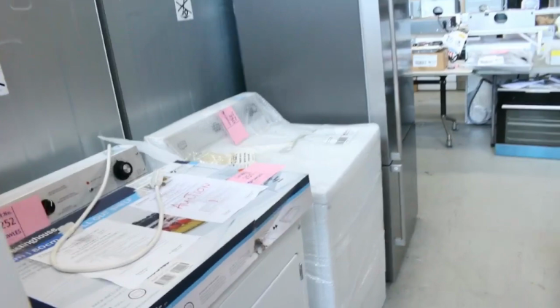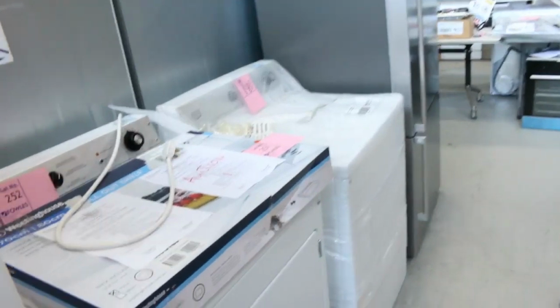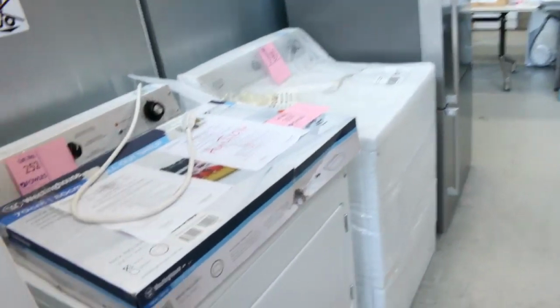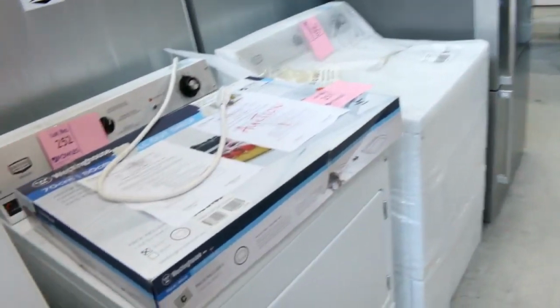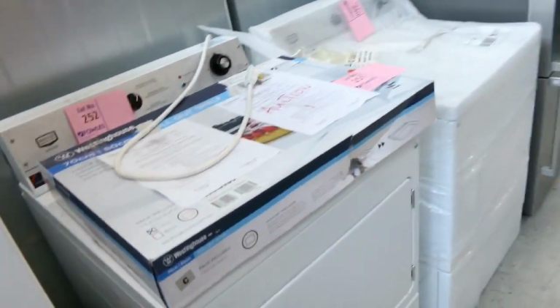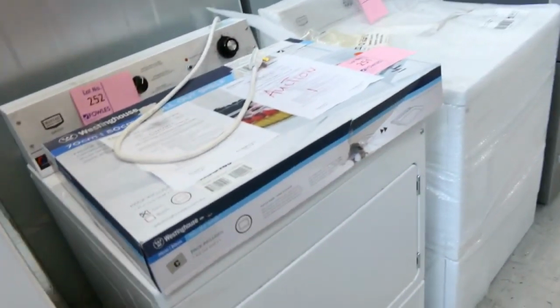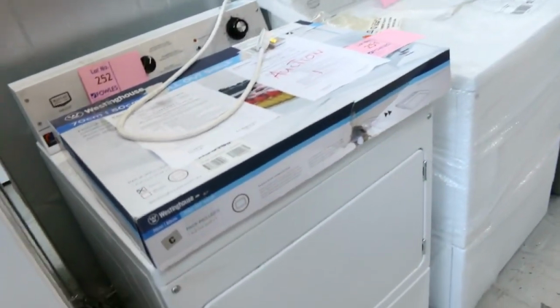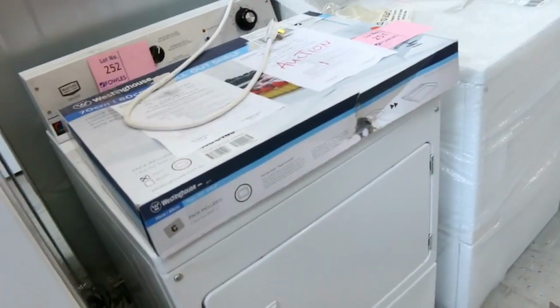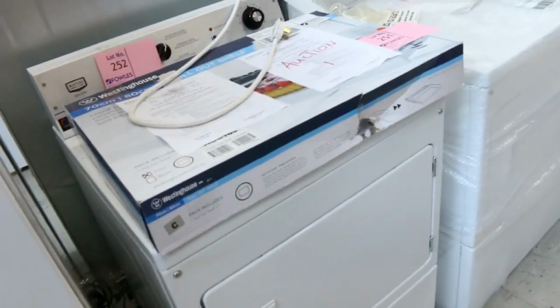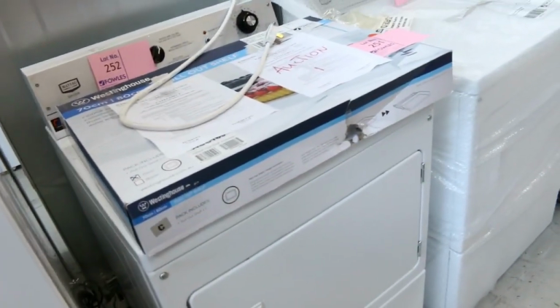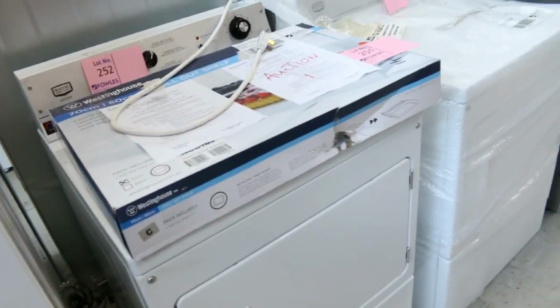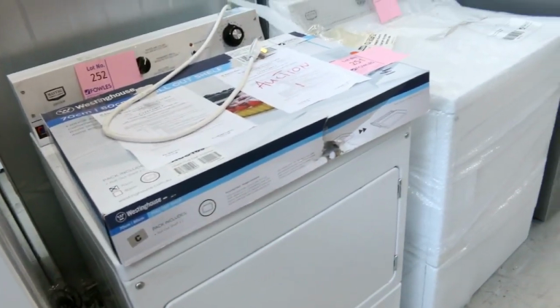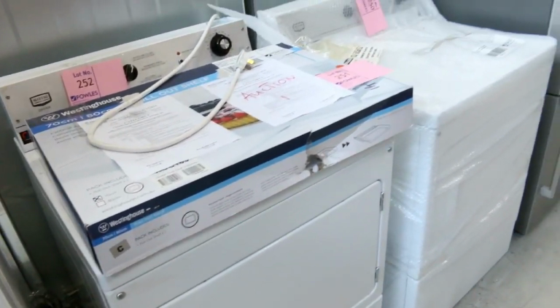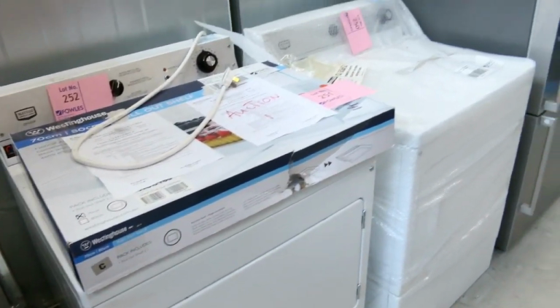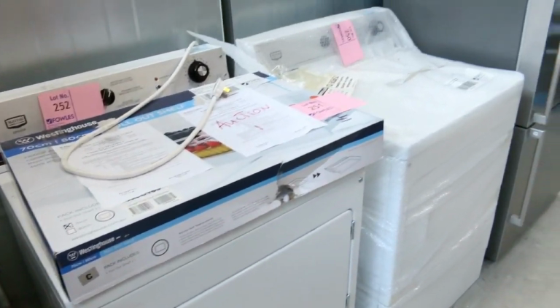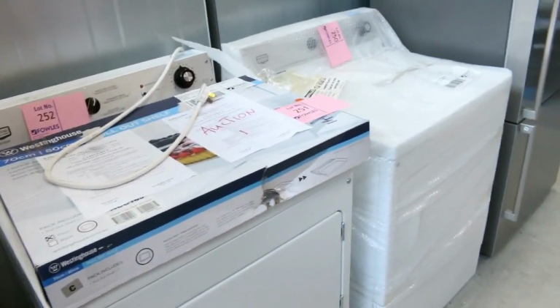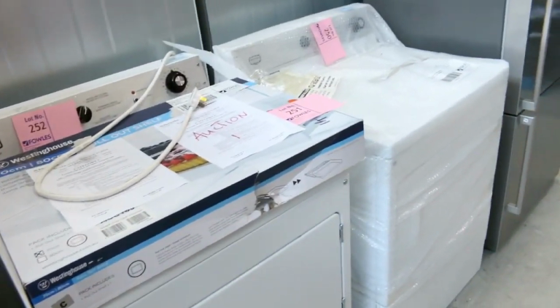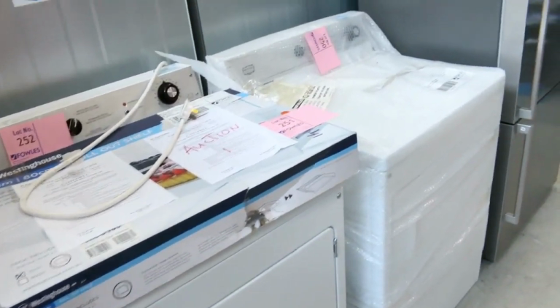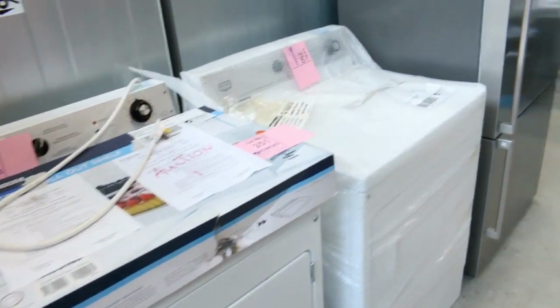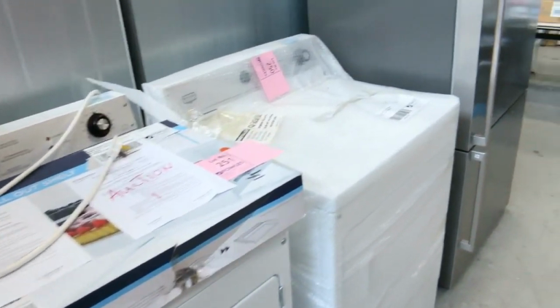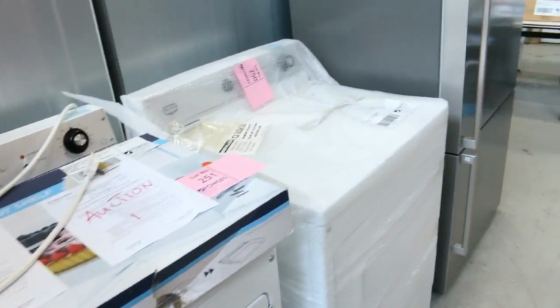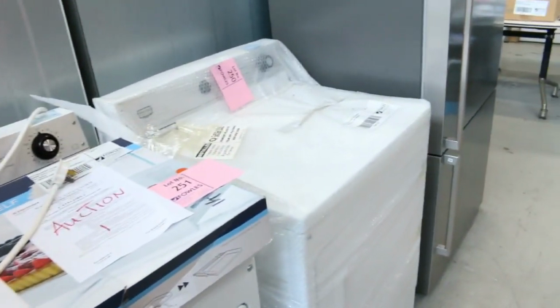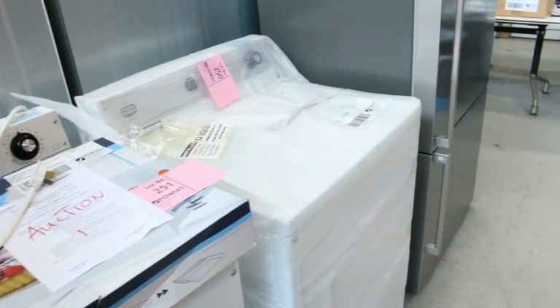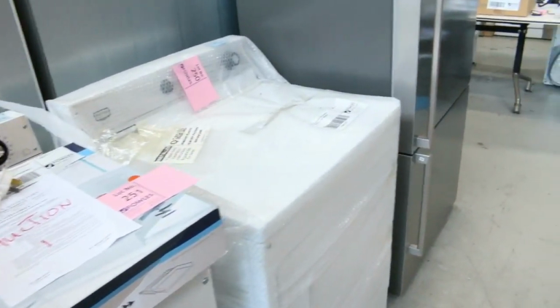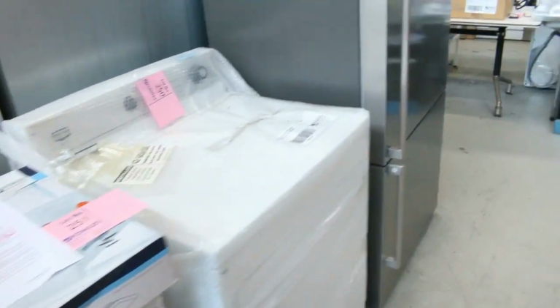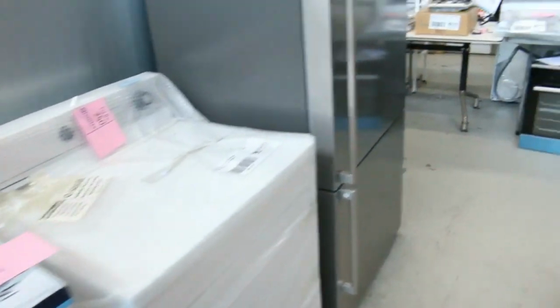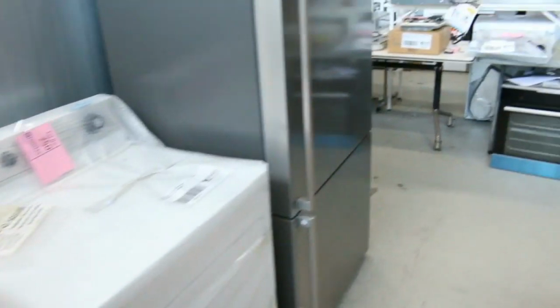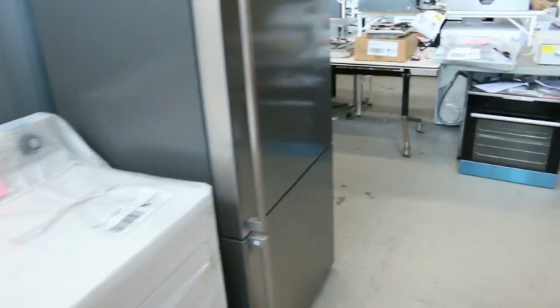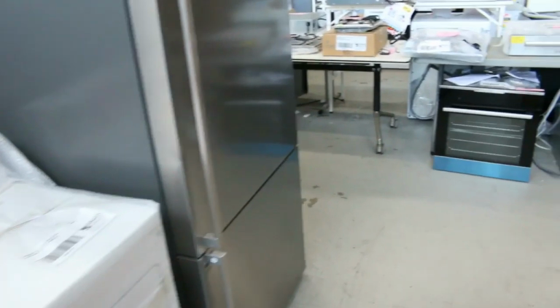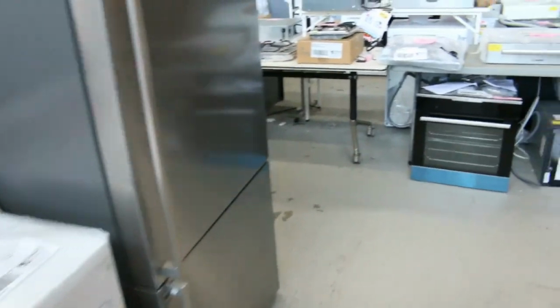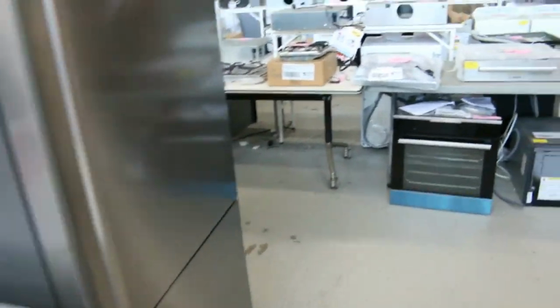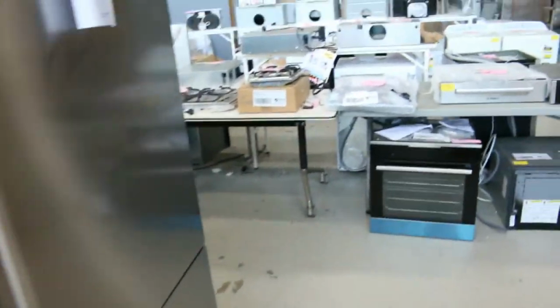A couple of commercial grade dryers here — Maytag — they've got full five-year Maytag warranties on them.